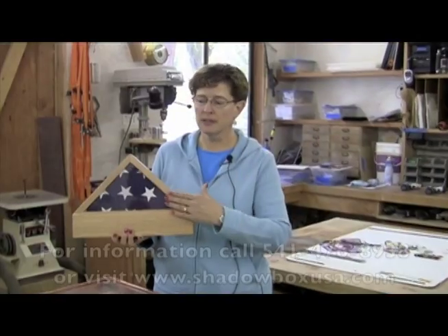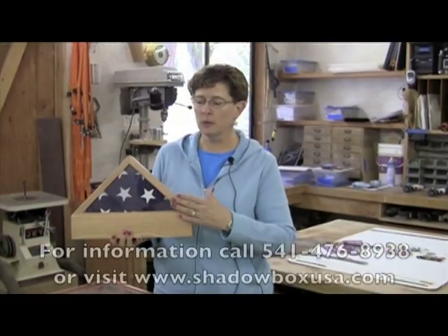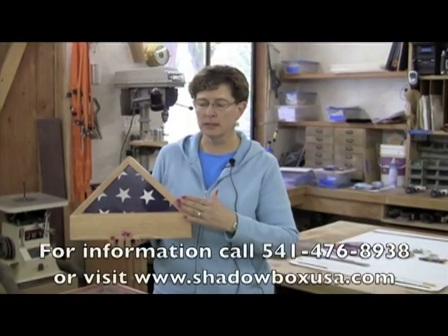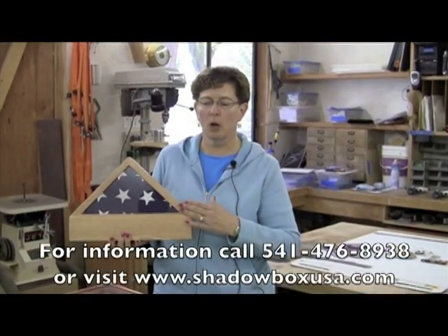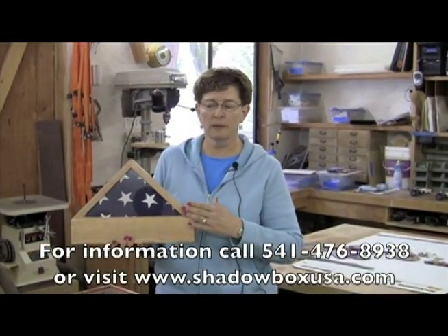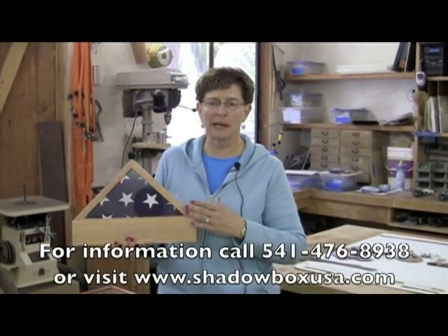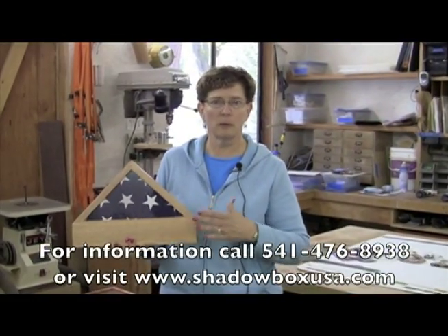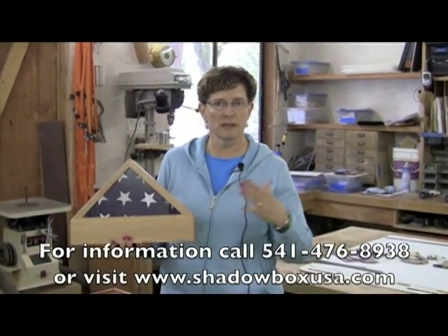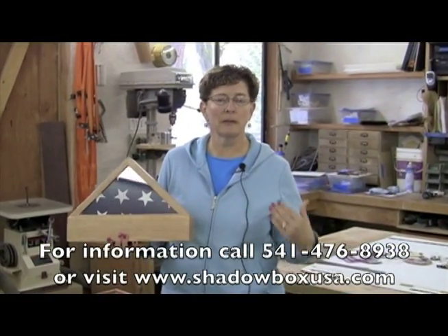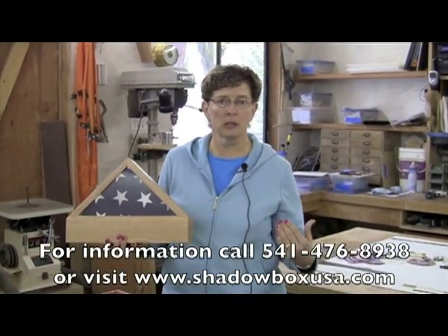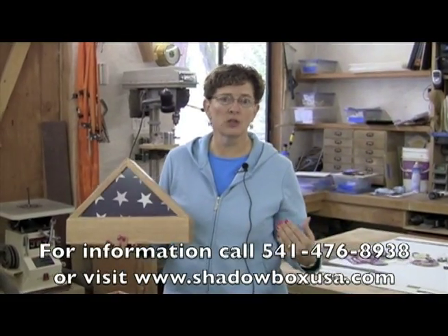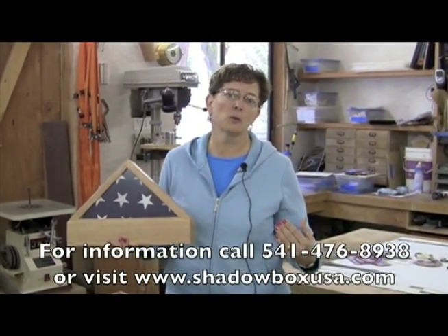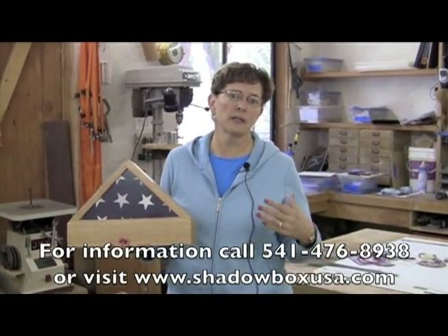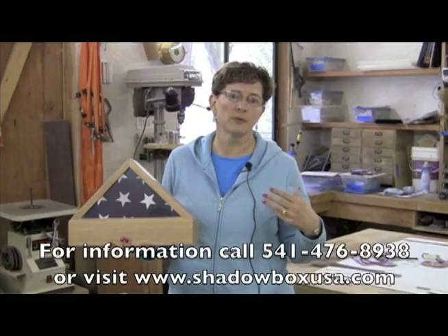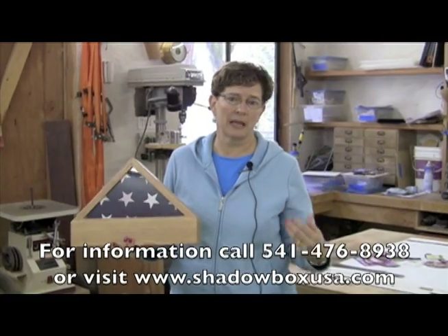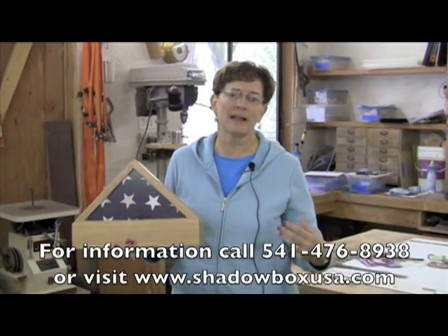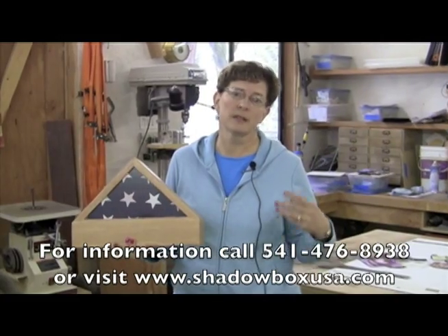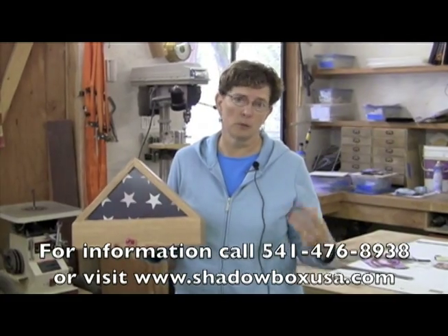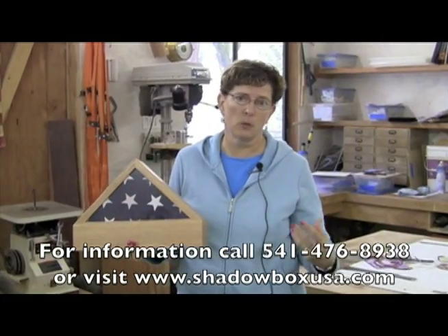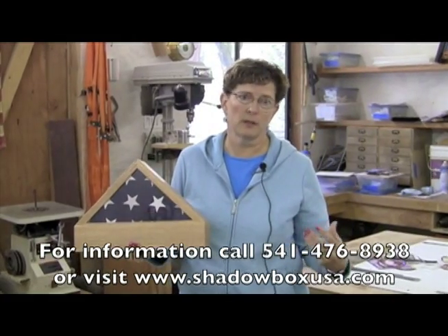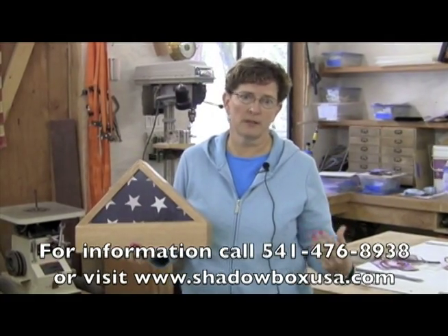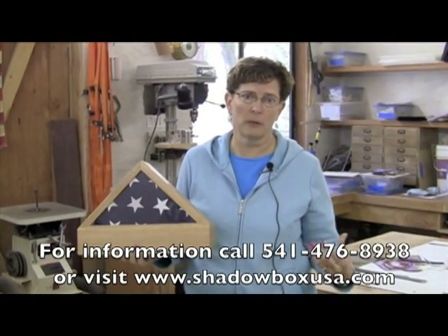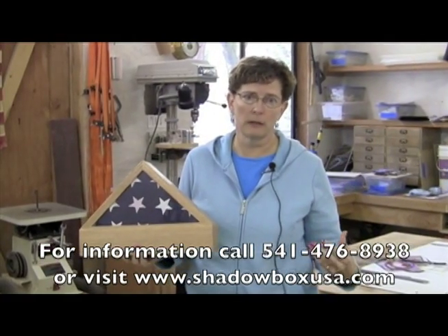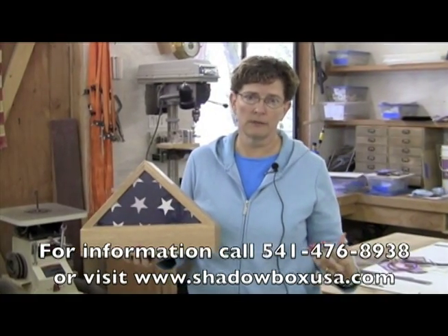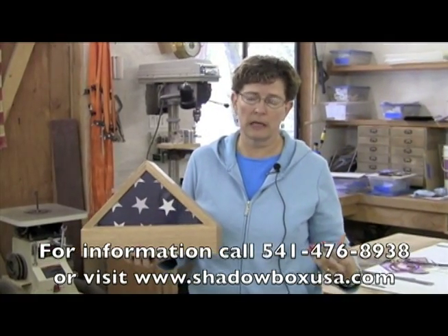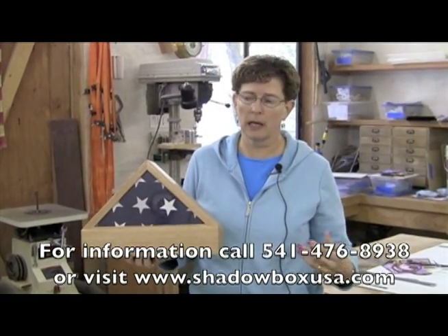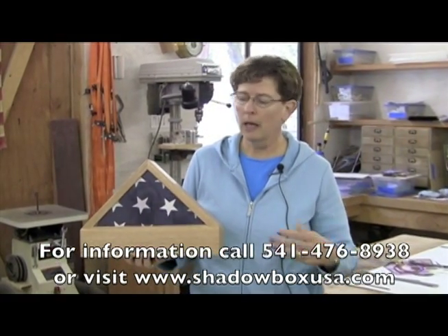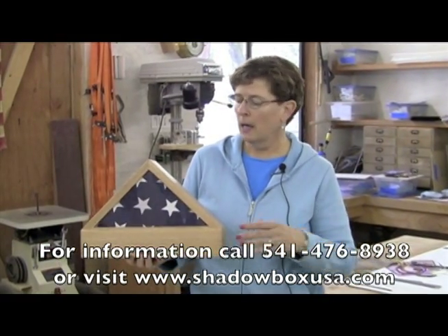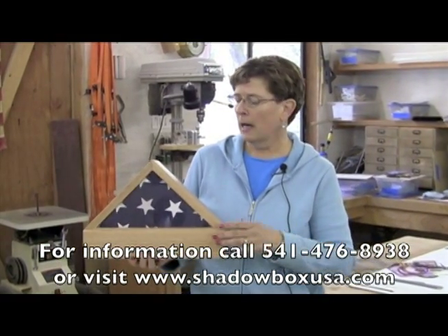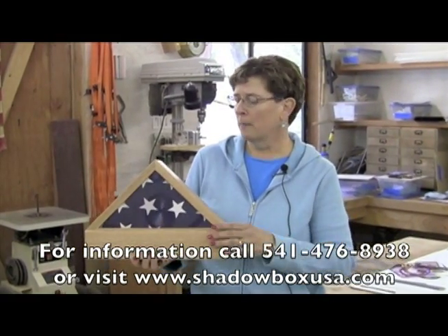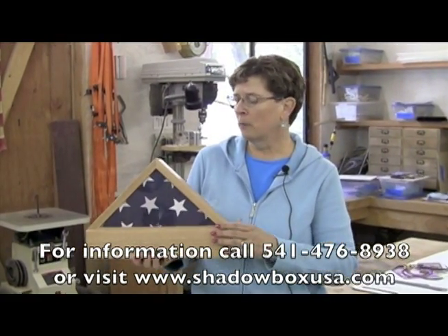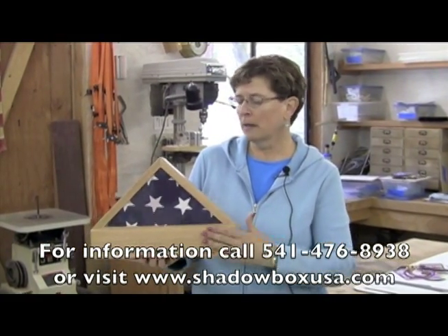Shadowbox USA's prices average from $125 to $225.